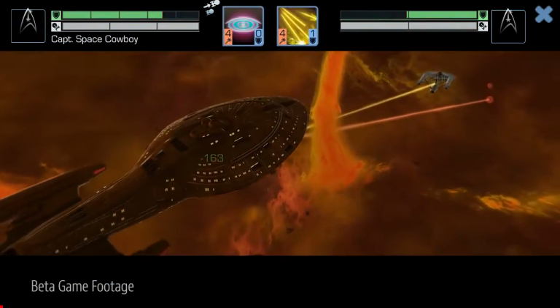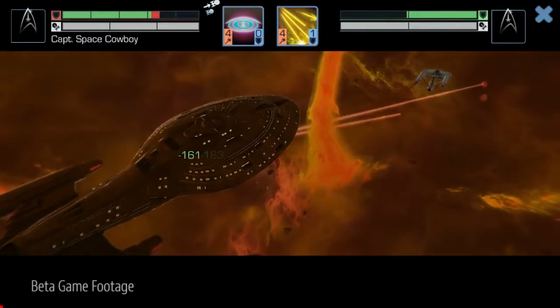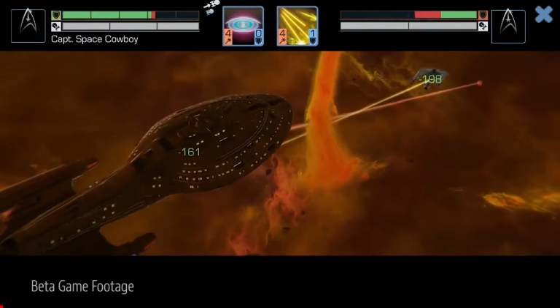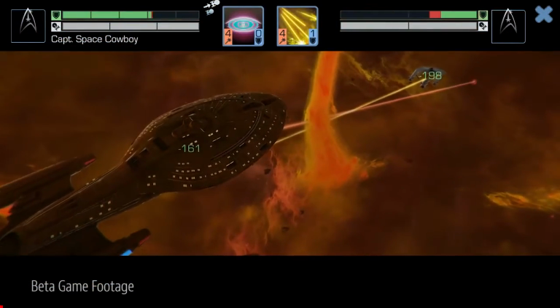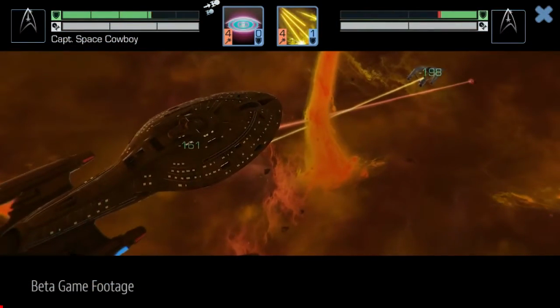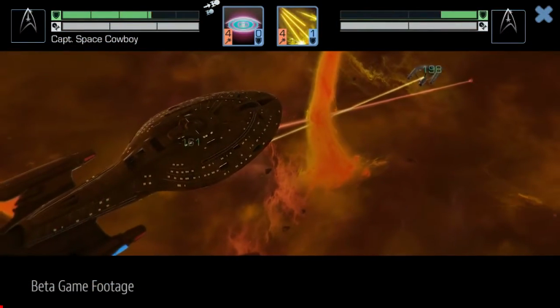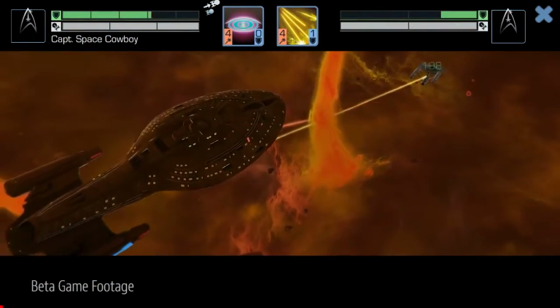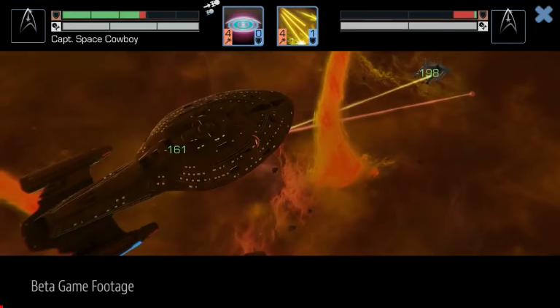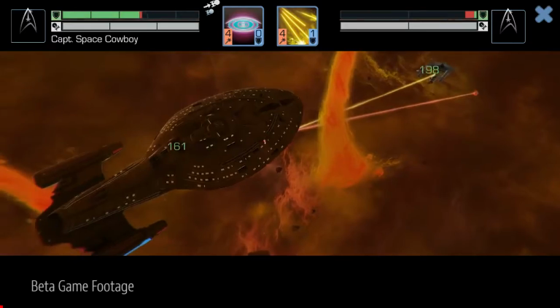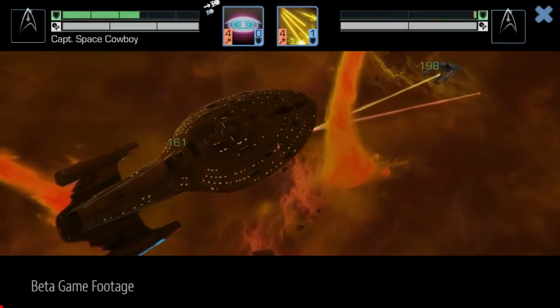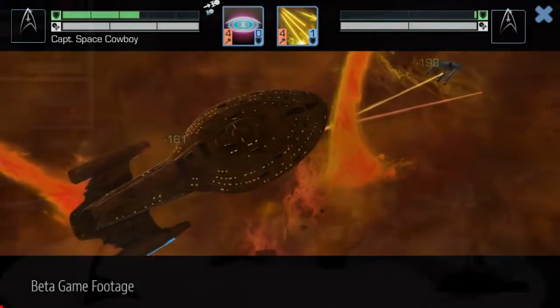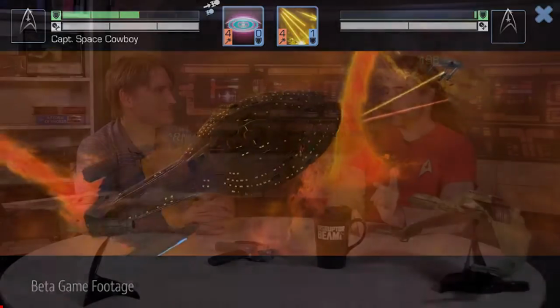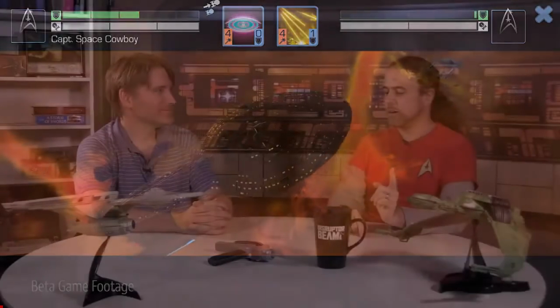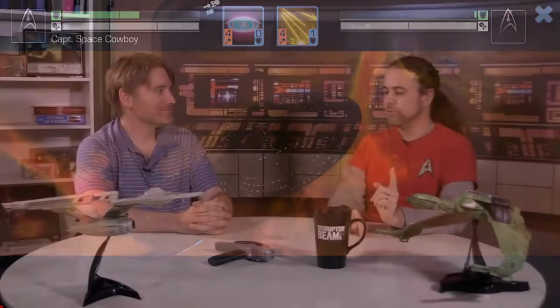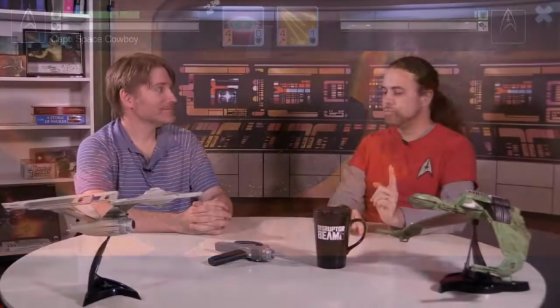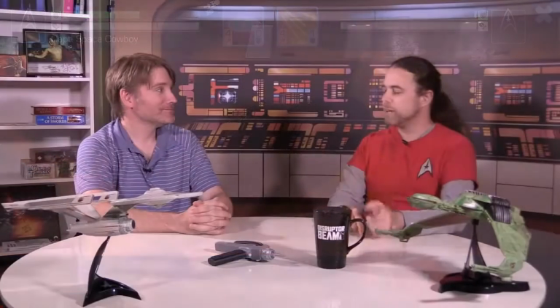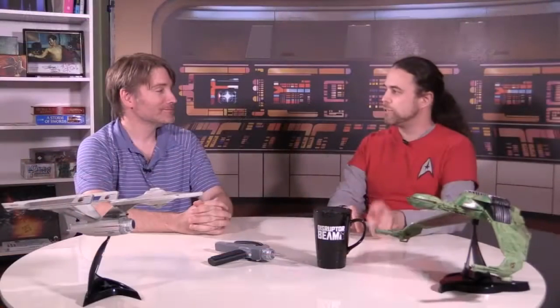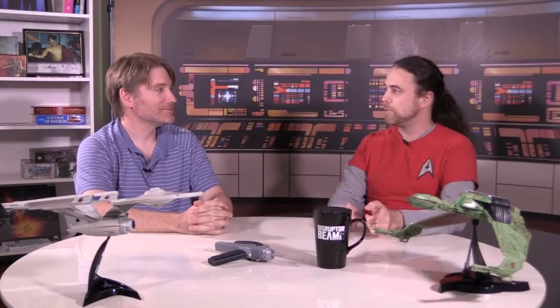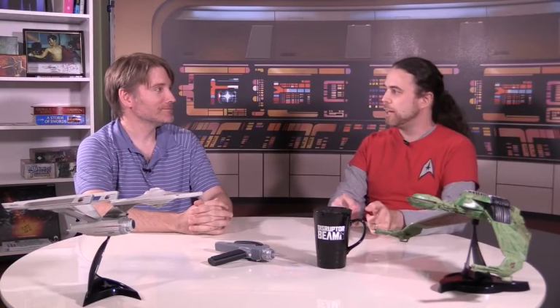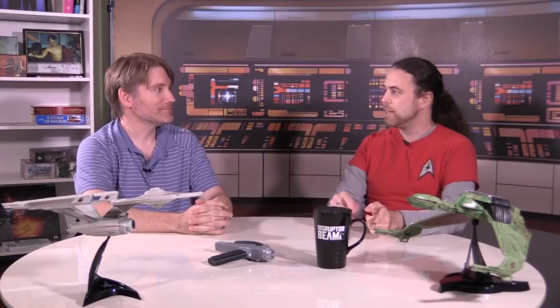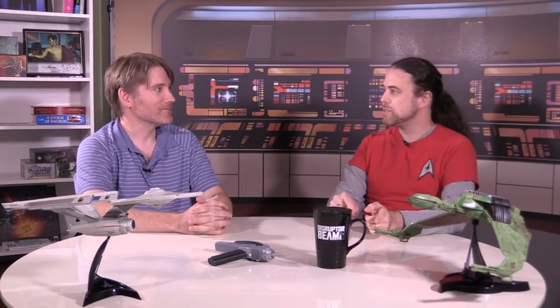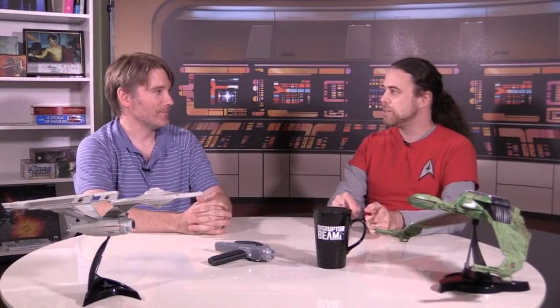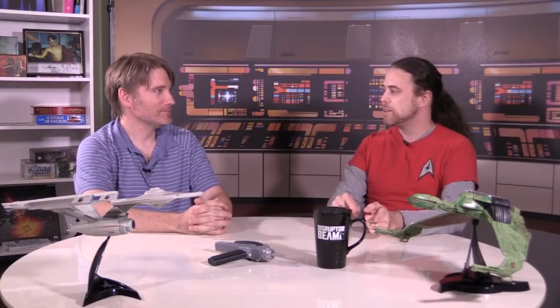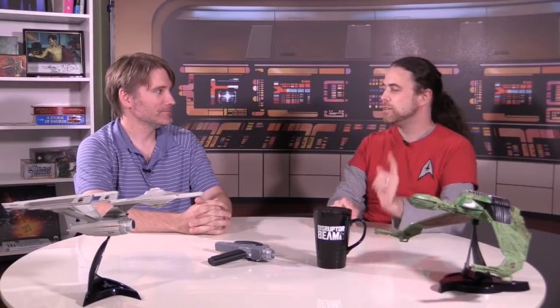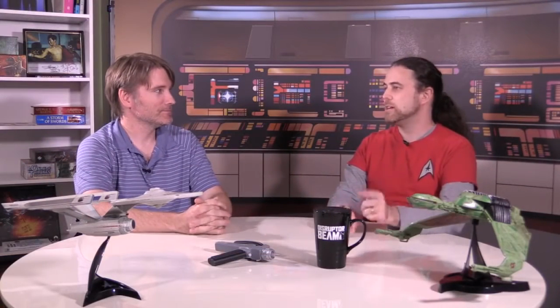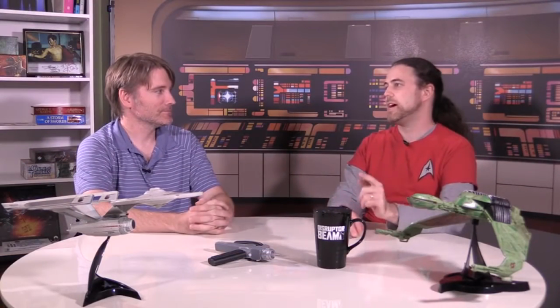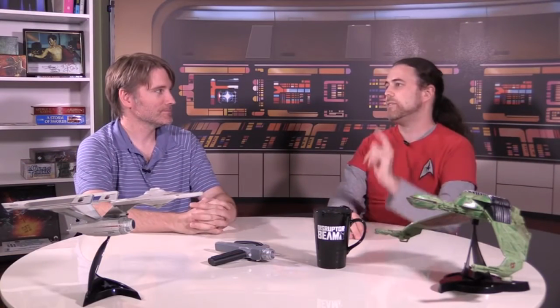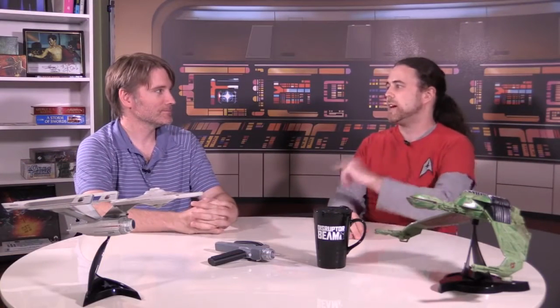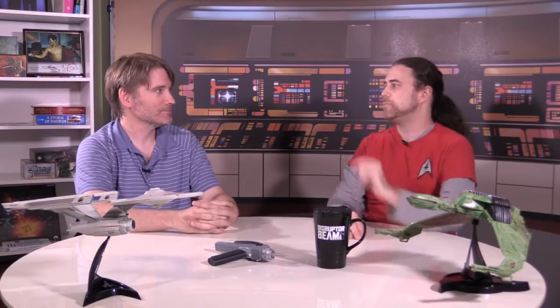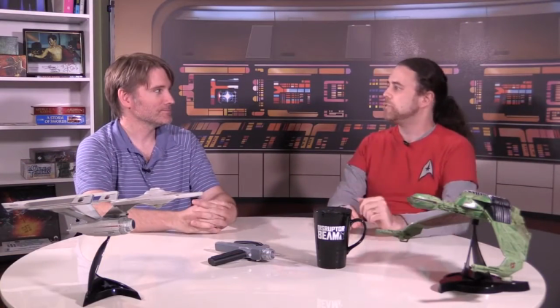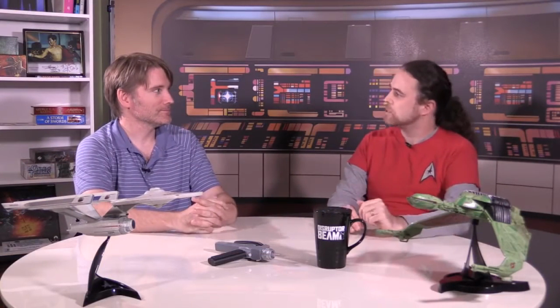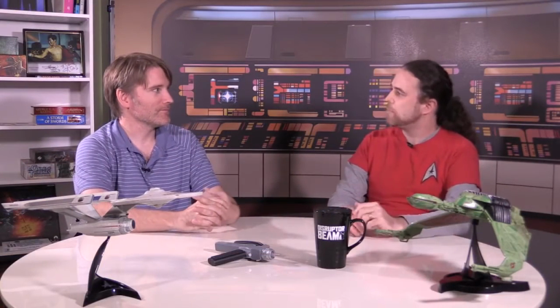Voyager, as compared to the regular Intrepid class, does have an astrometrics lab.